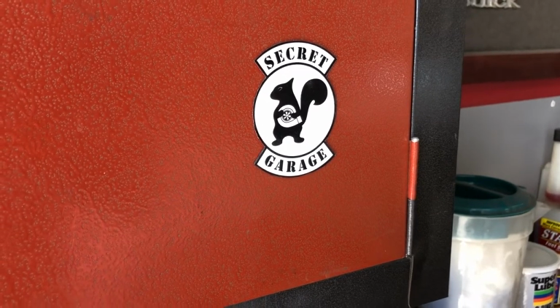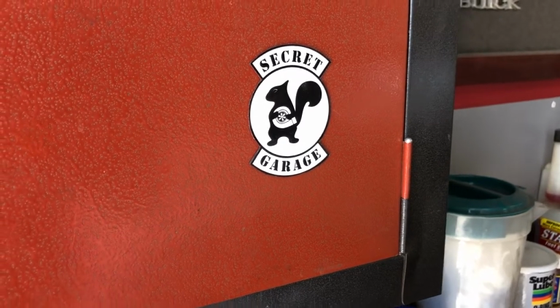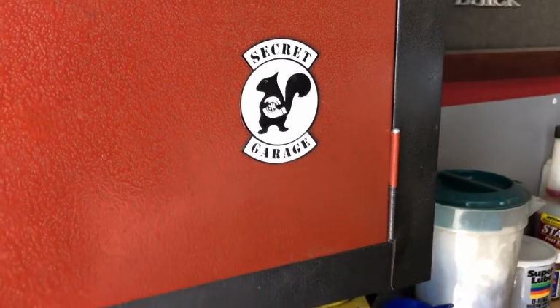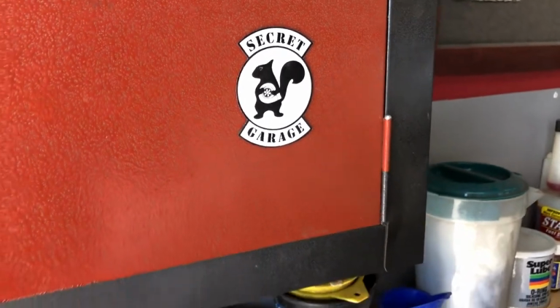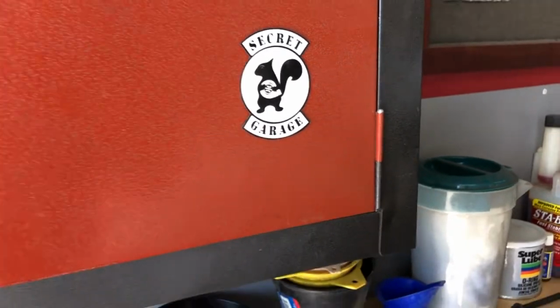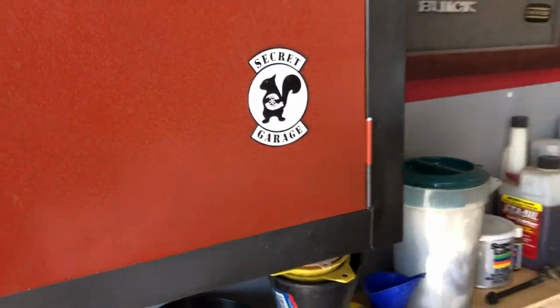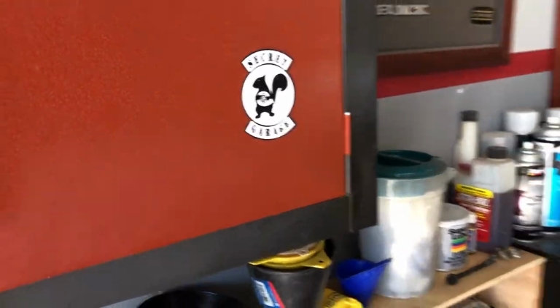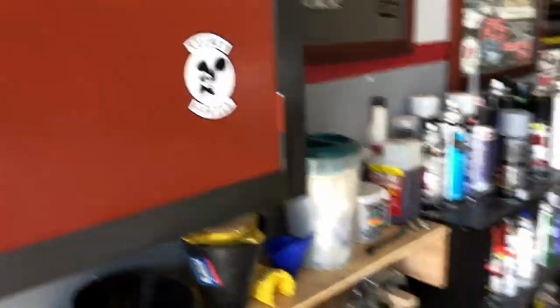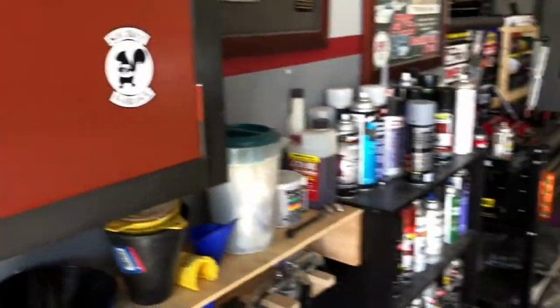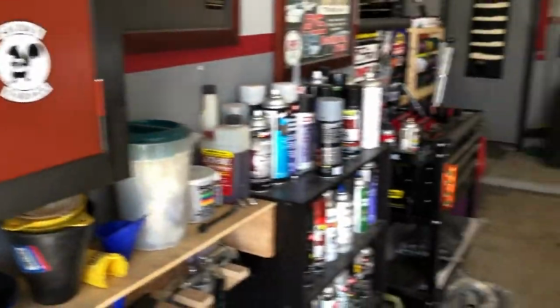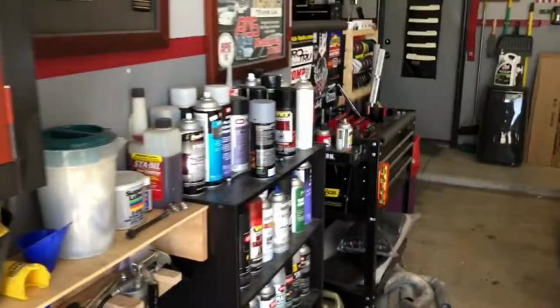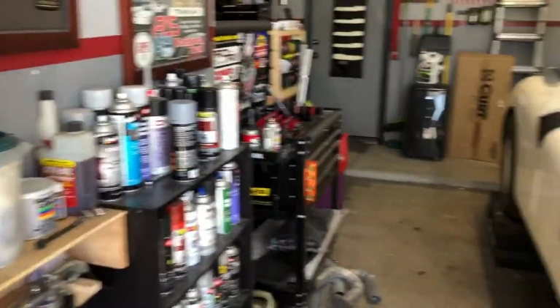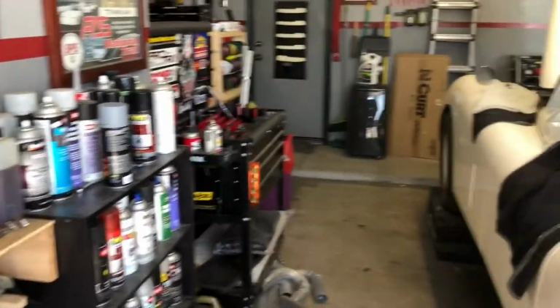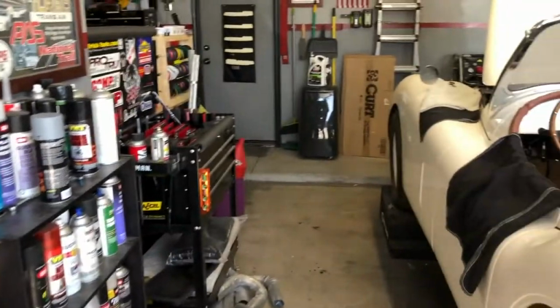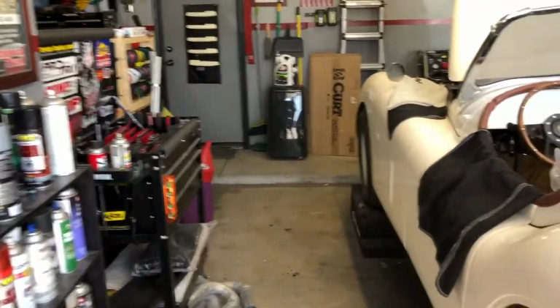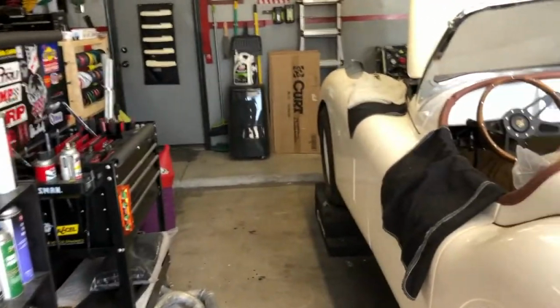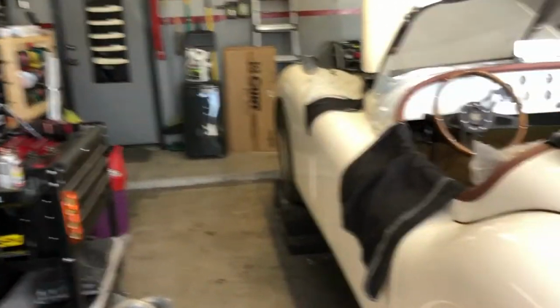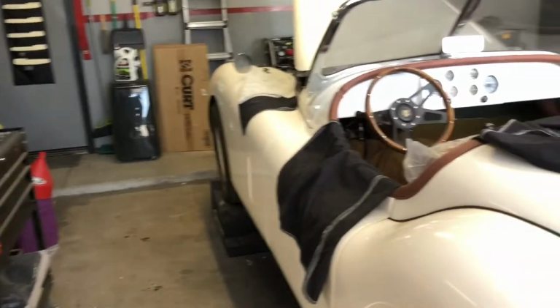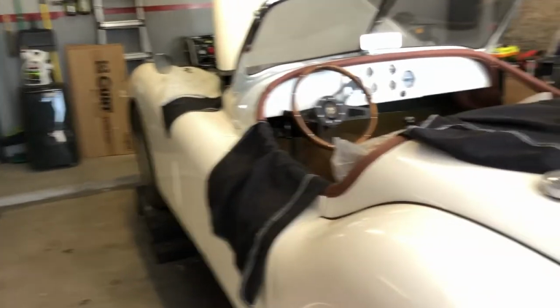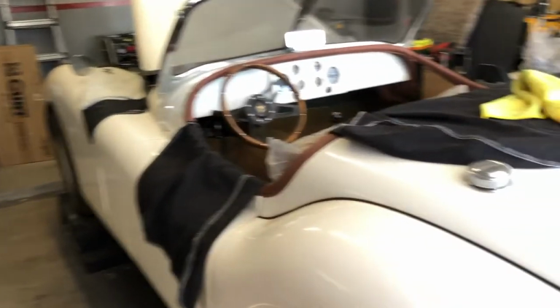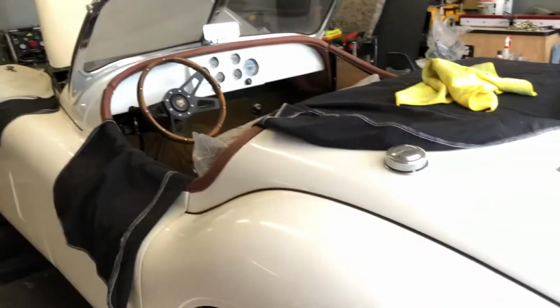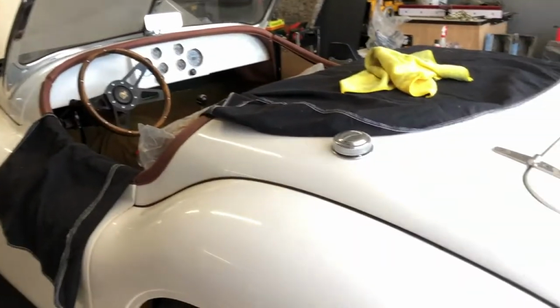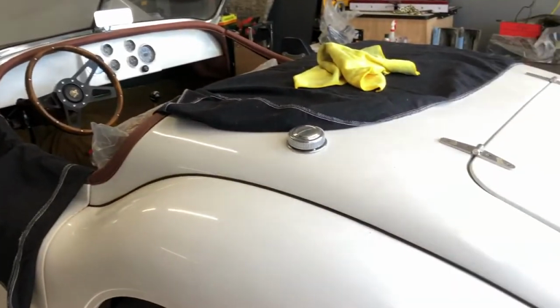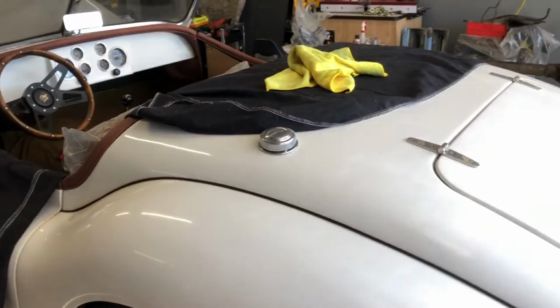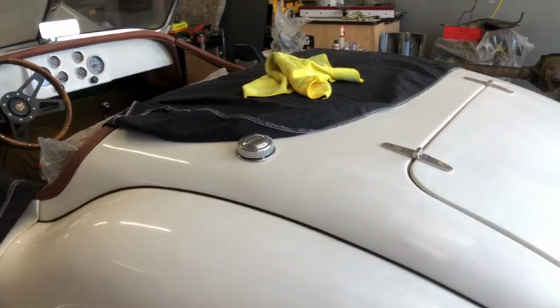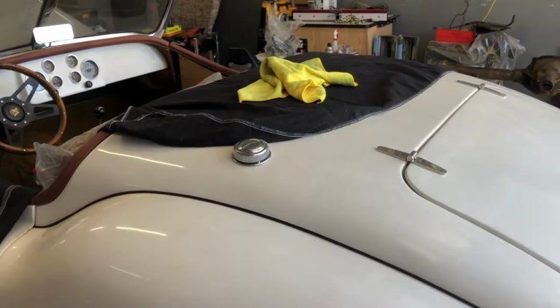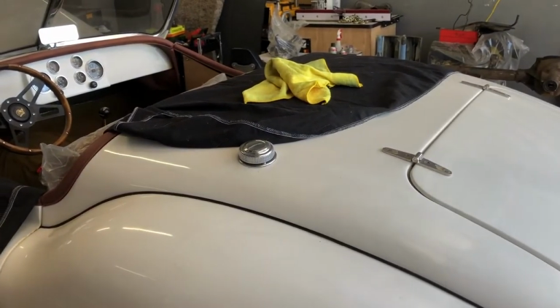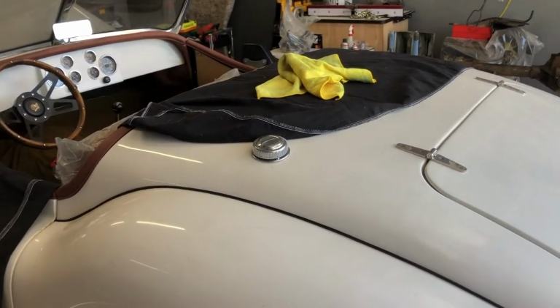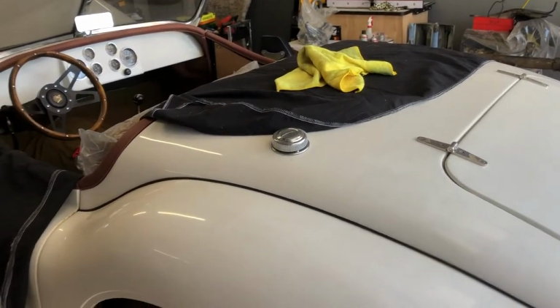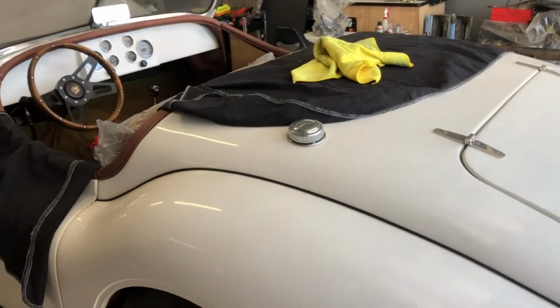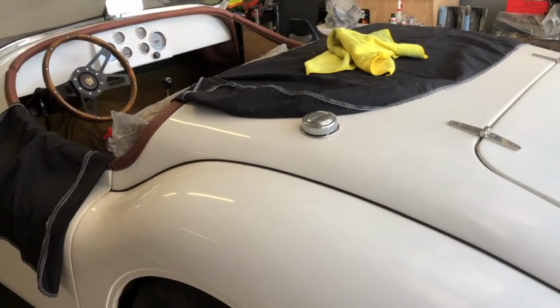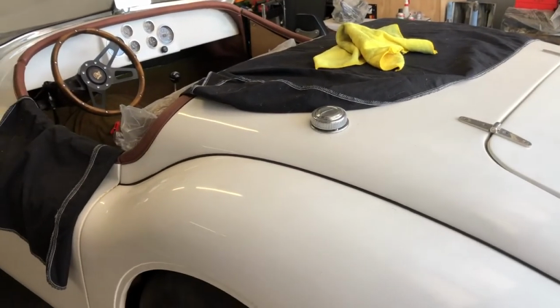Hey guys, welcome back to Seek's Girl Garage. I'm going to do a little video shop vlog.